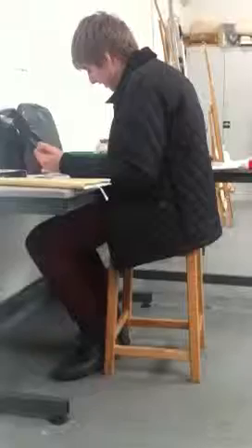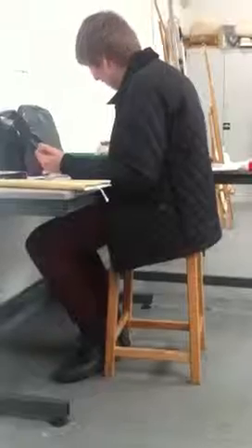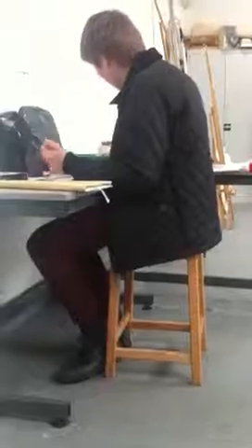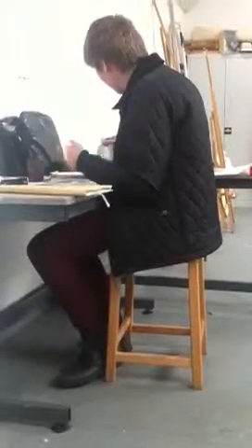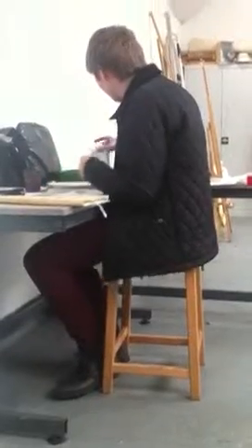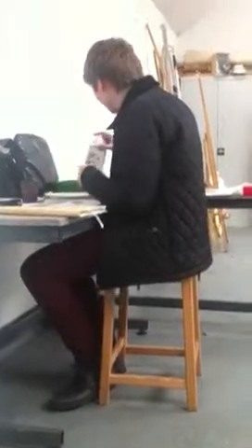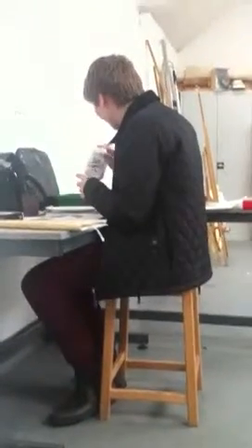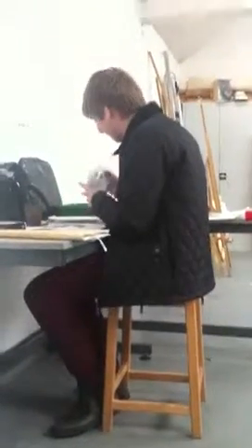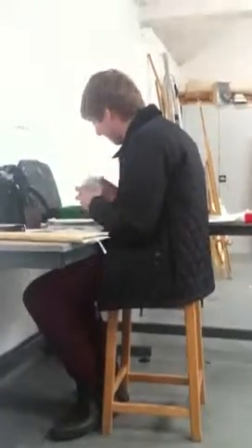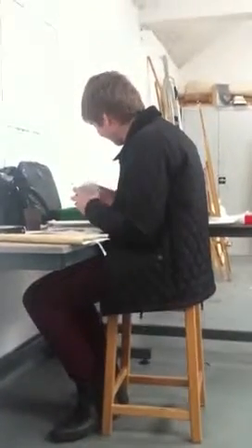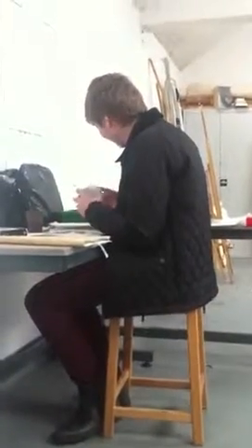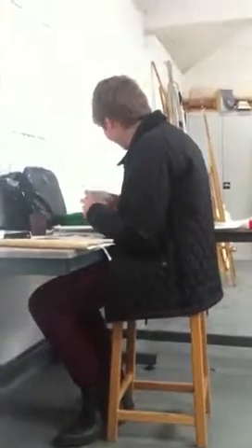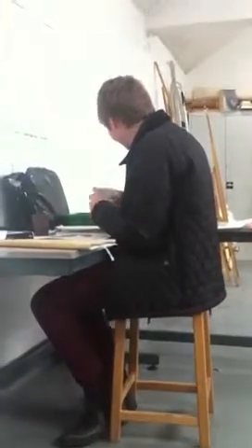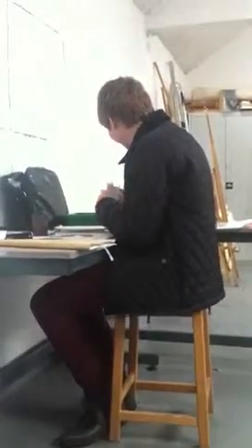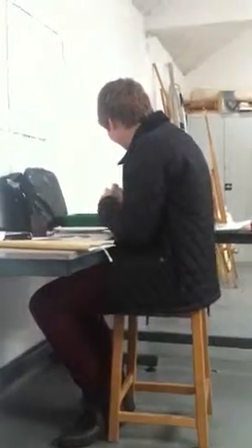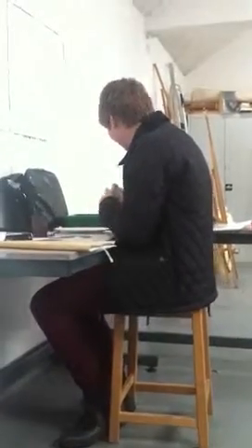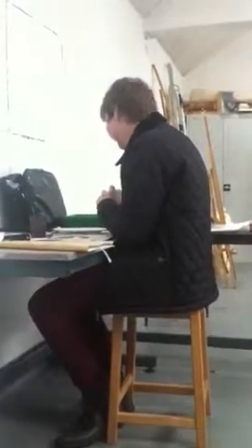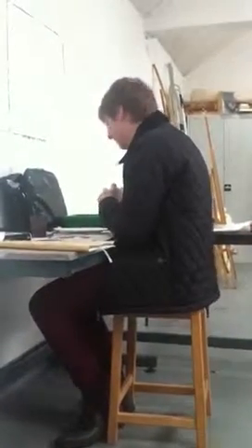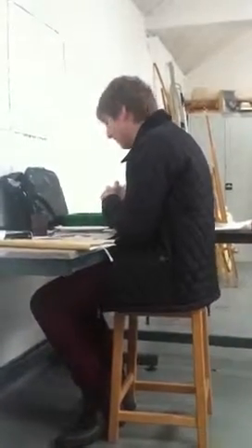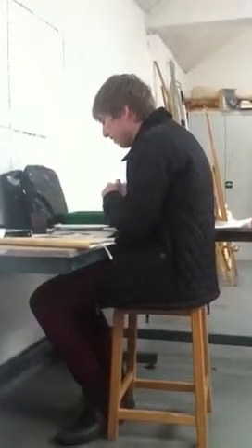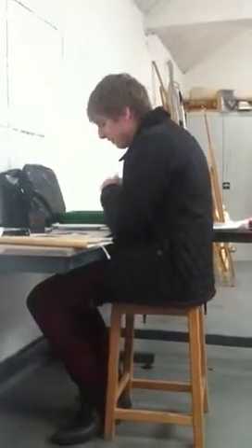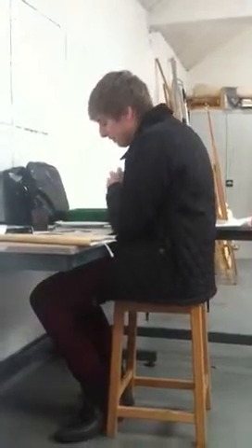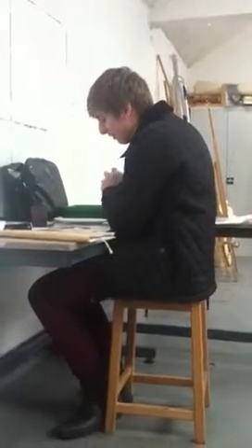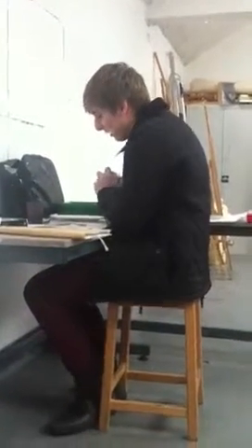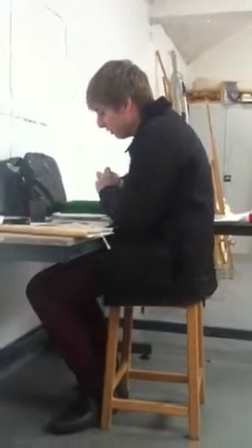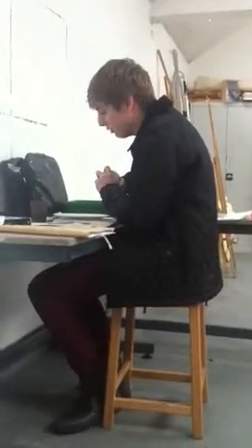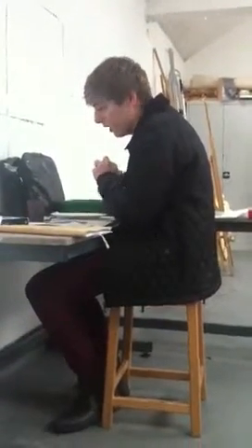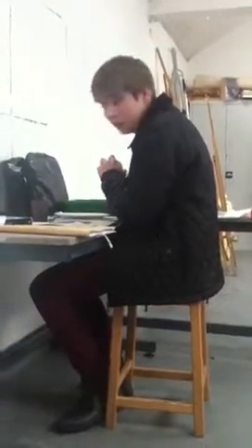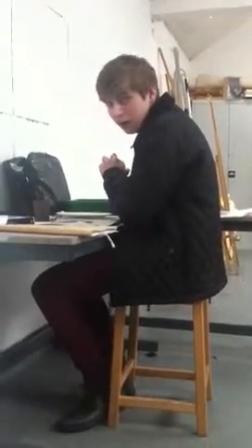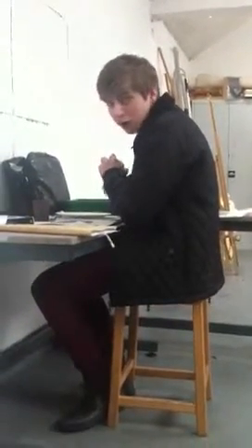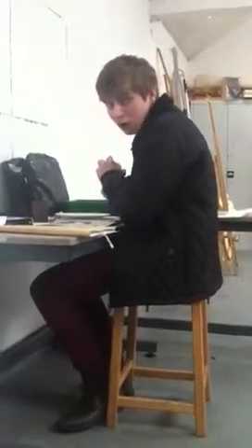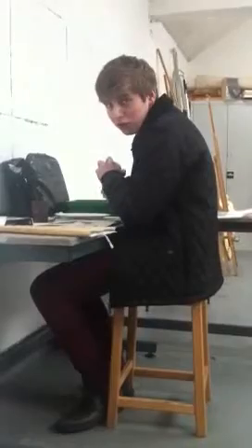Hello and welcome to Art Attack. Today I'm going to show you how to use paint on a brush.